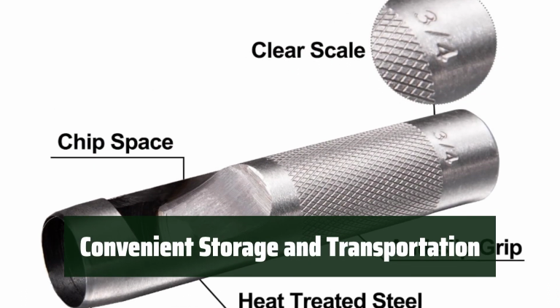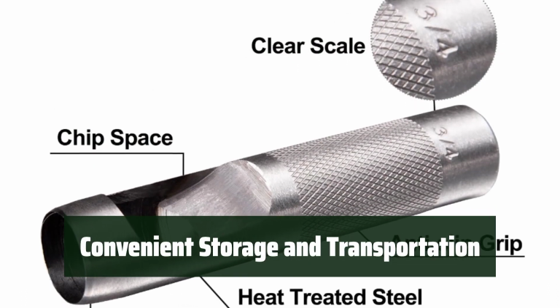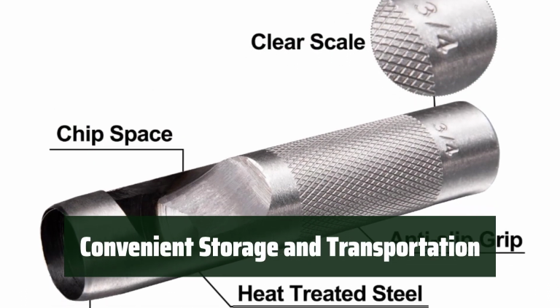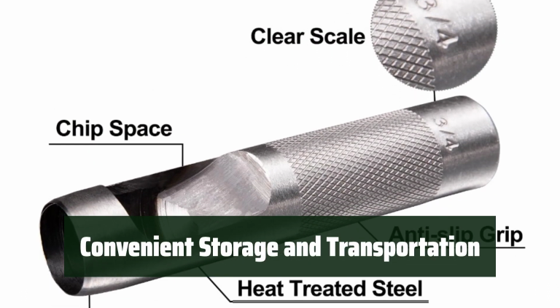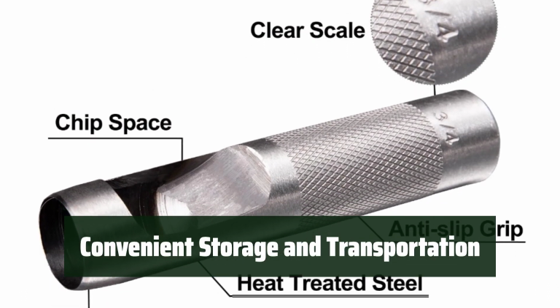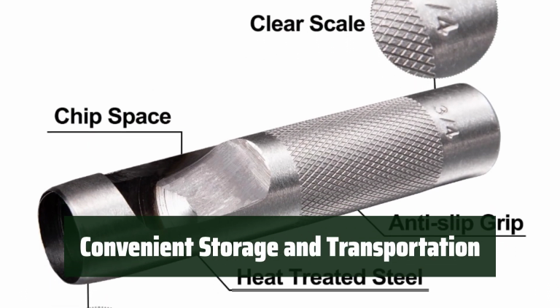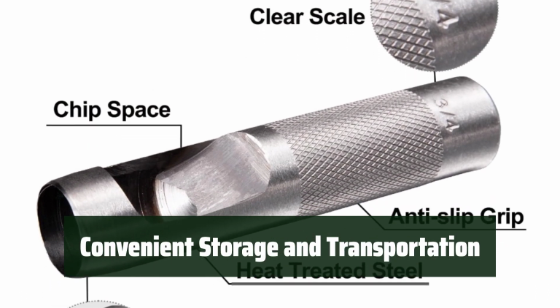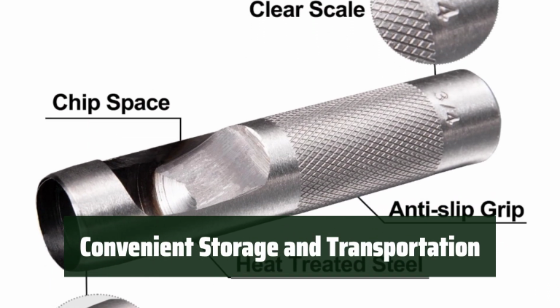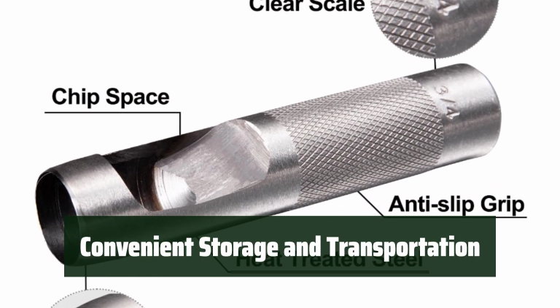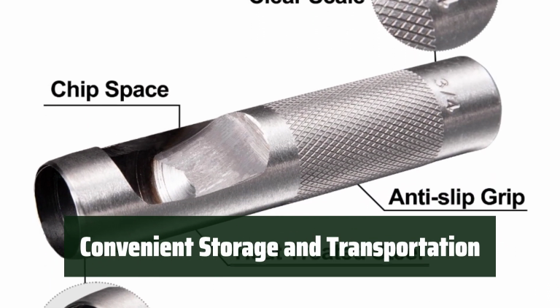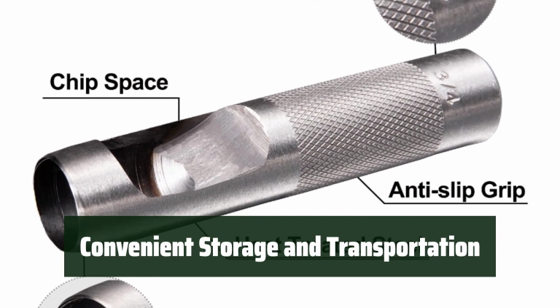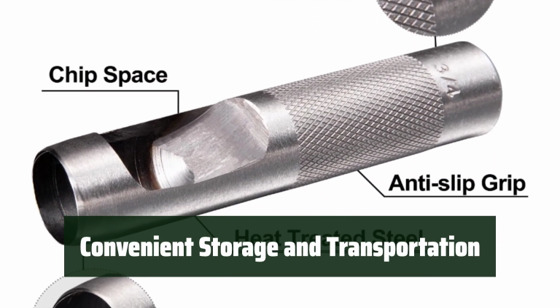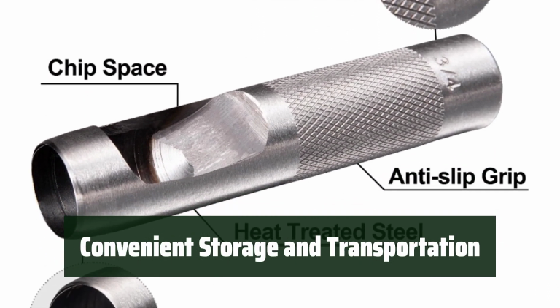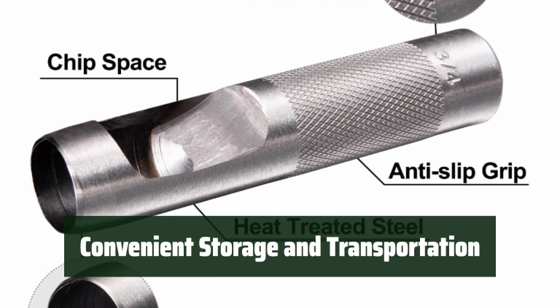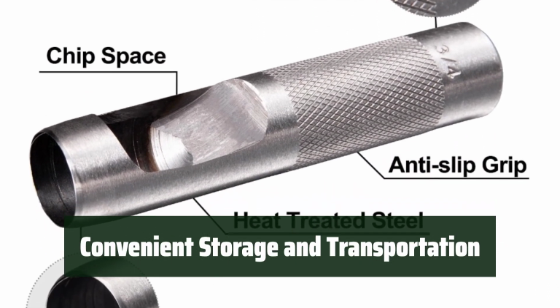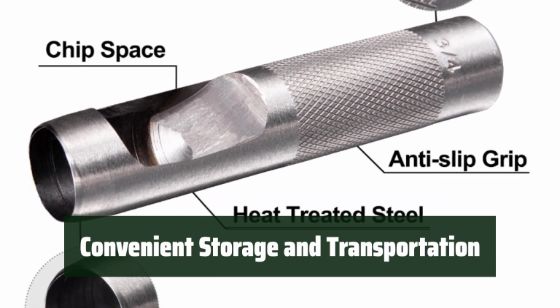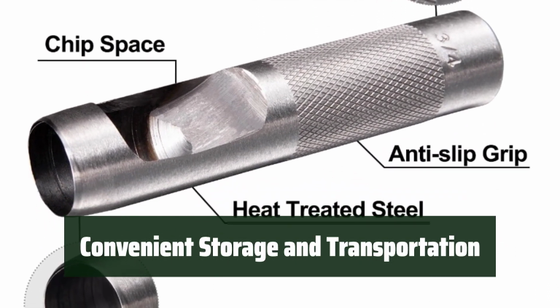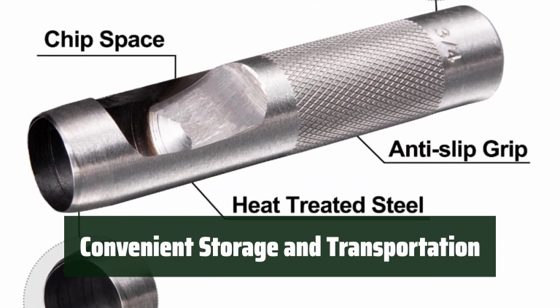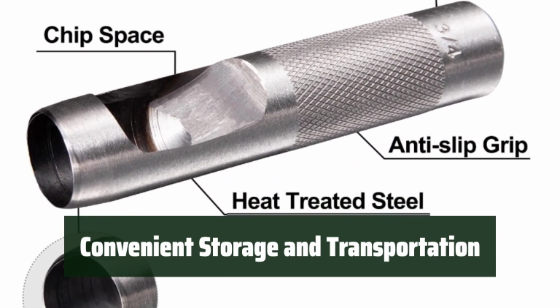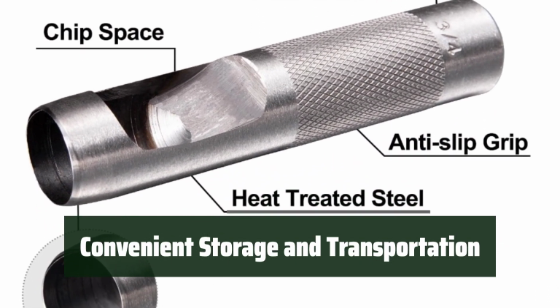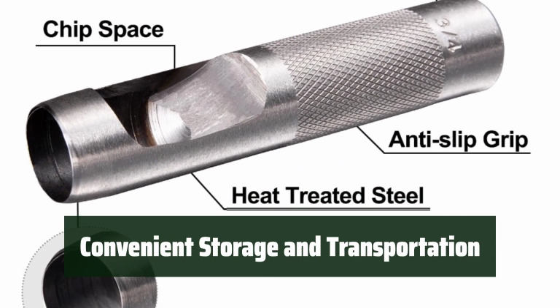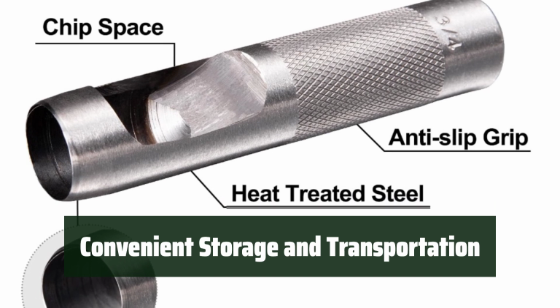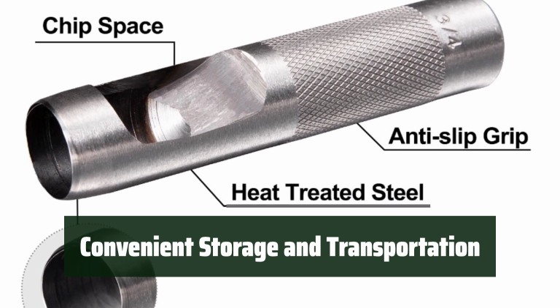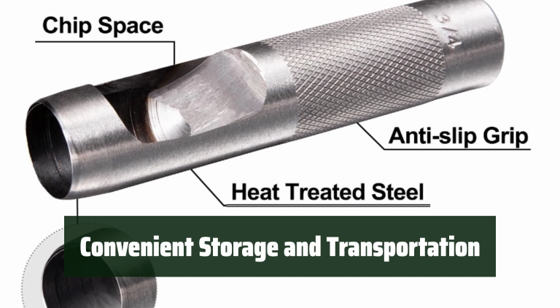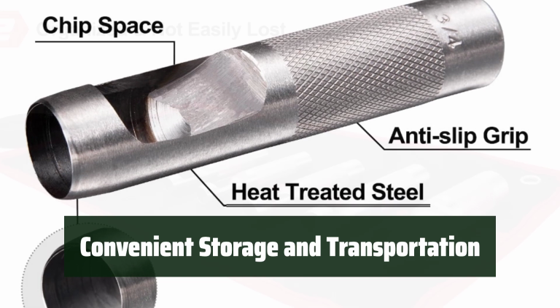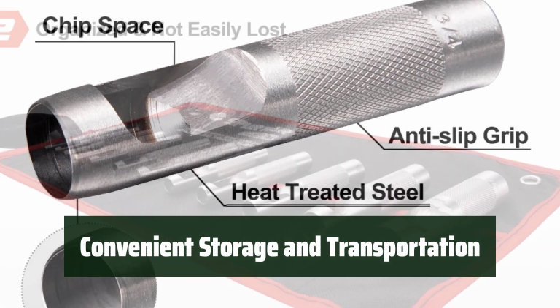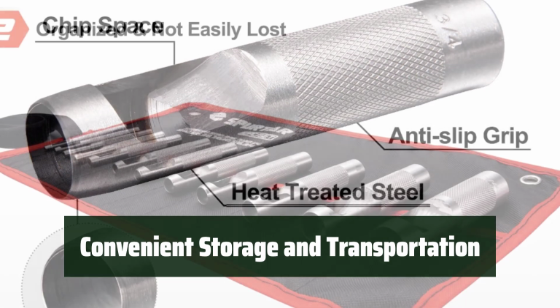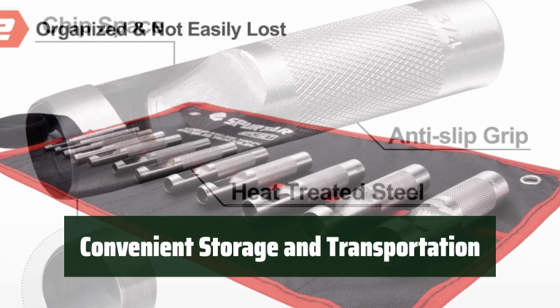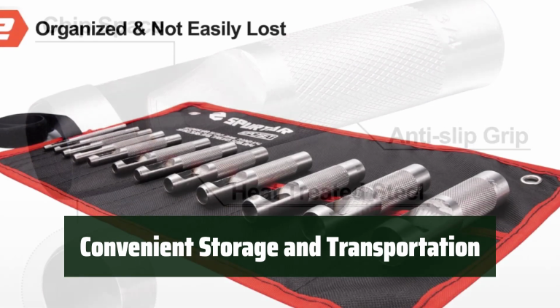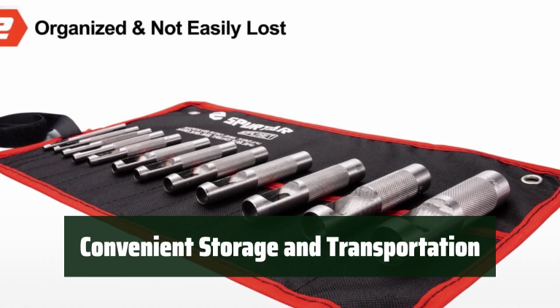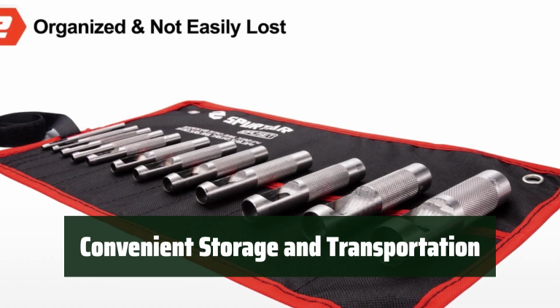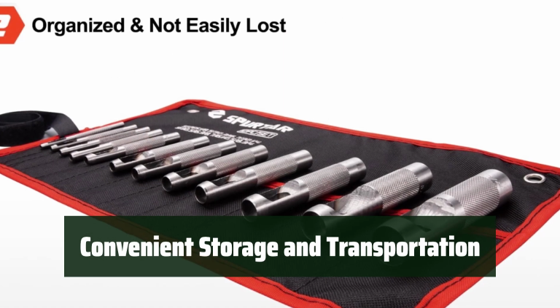The Spurtar Leather Punch Set comes with a canvas roll pouch for easy storage and transportation, making it convenient to bring wherever you go.